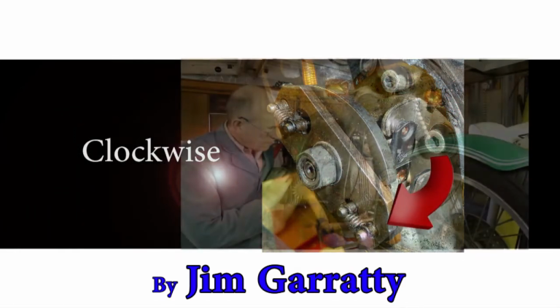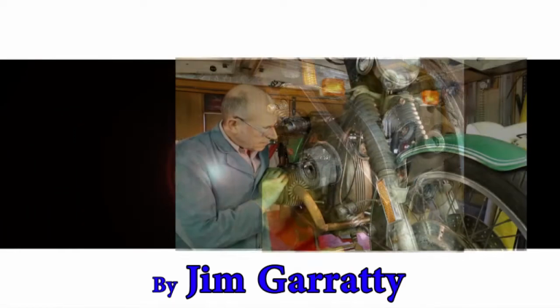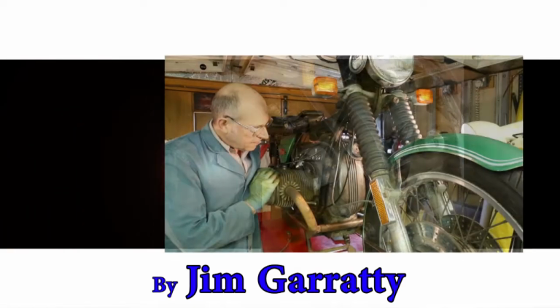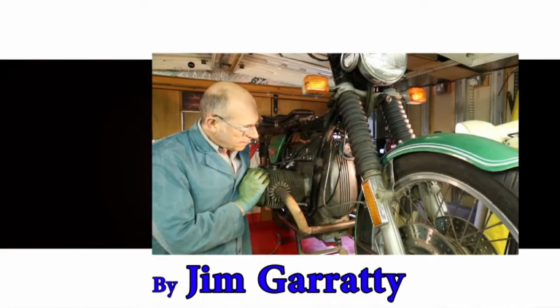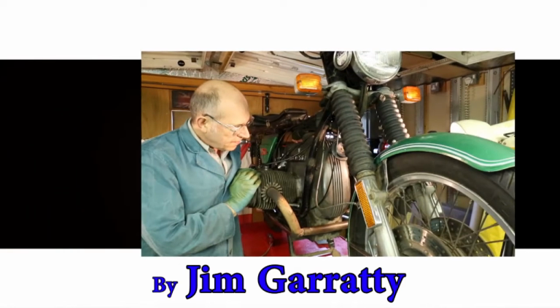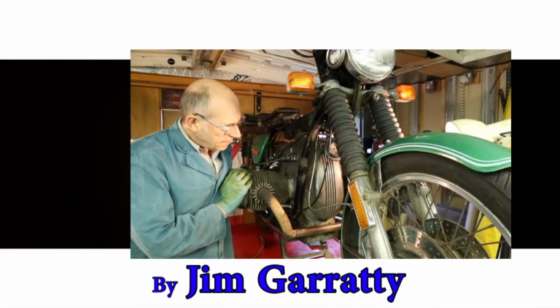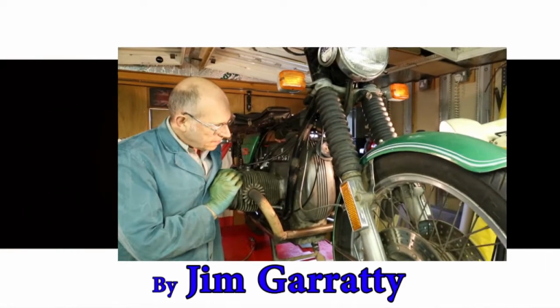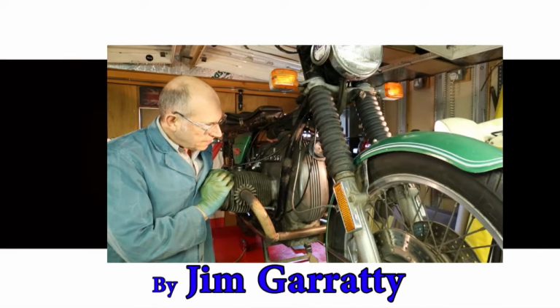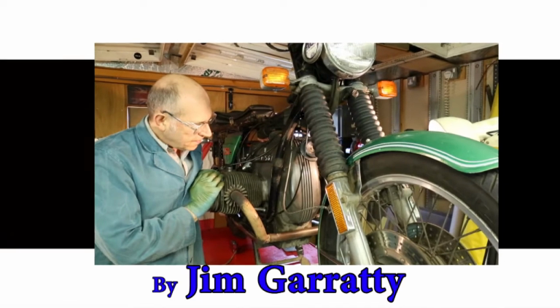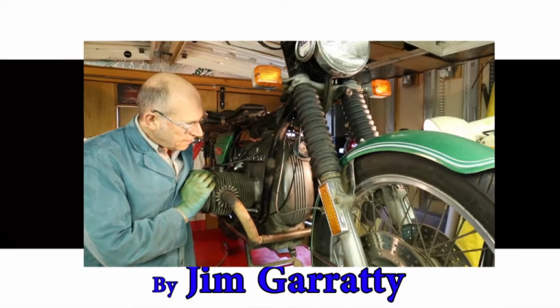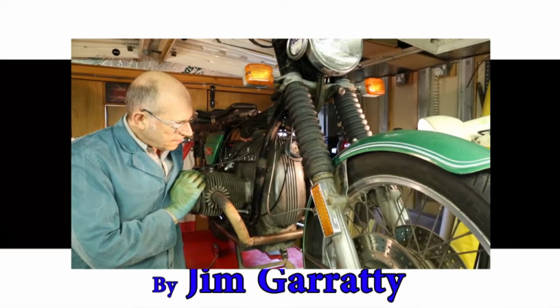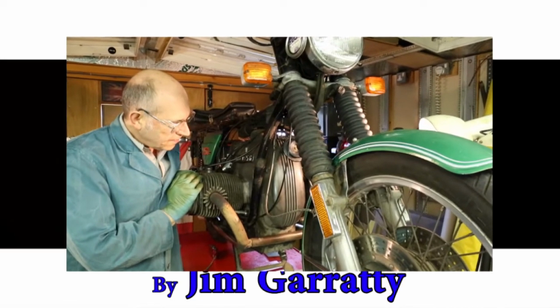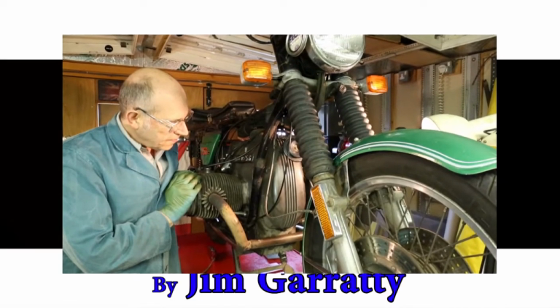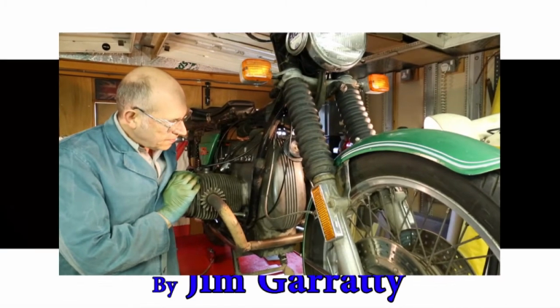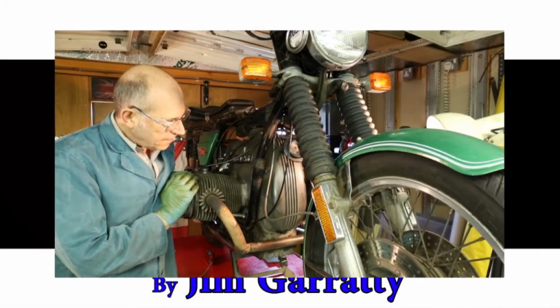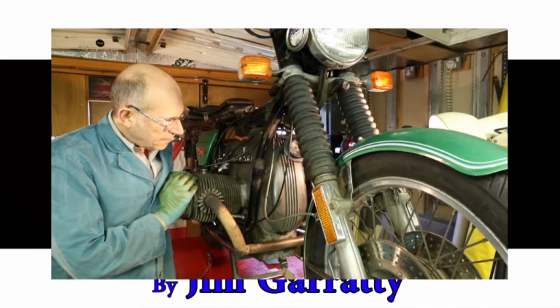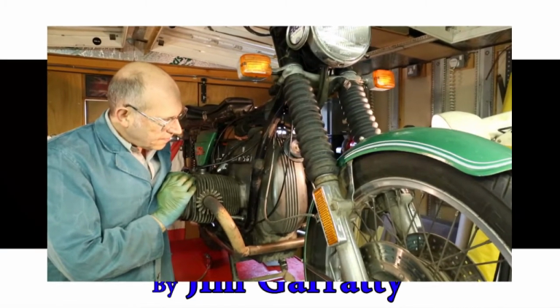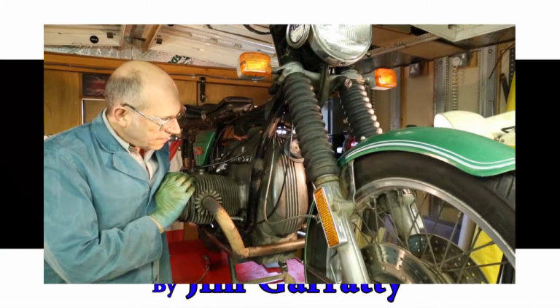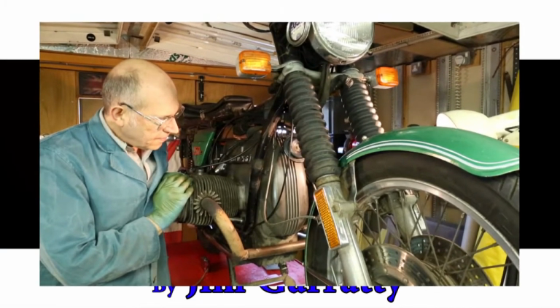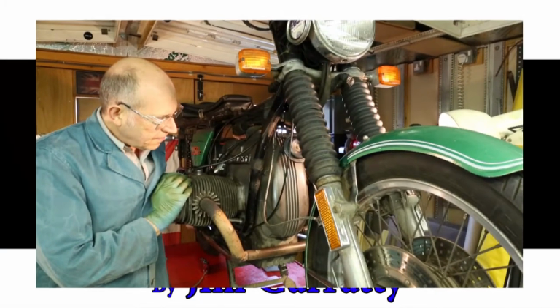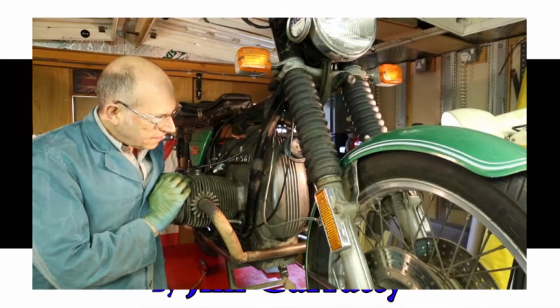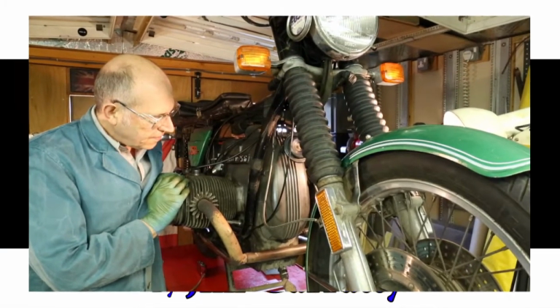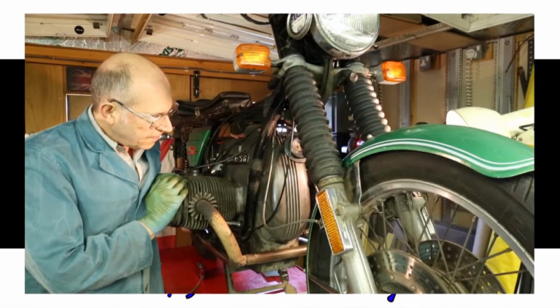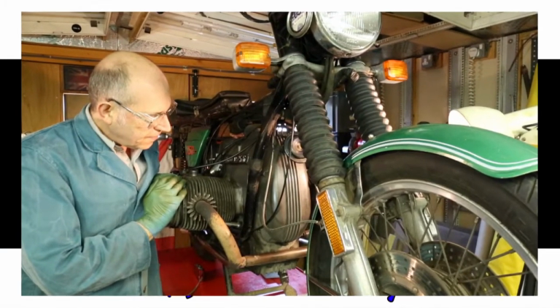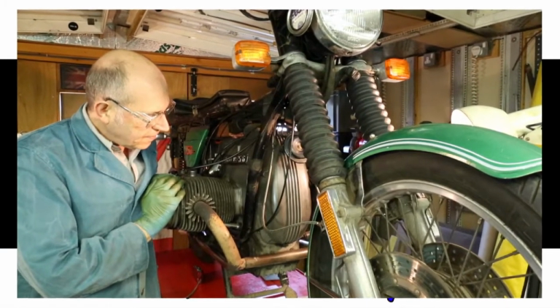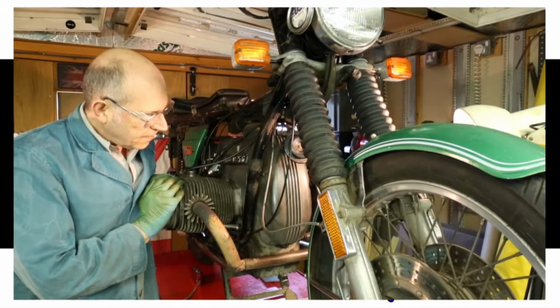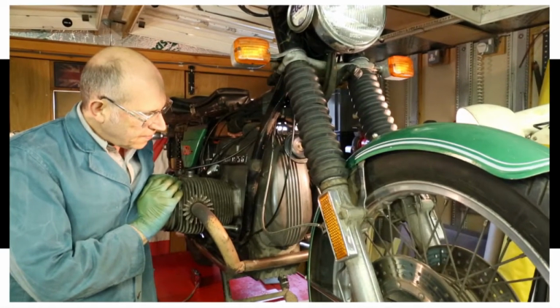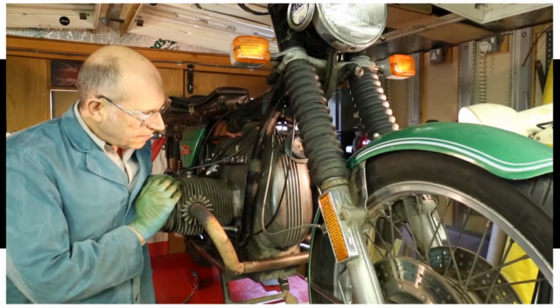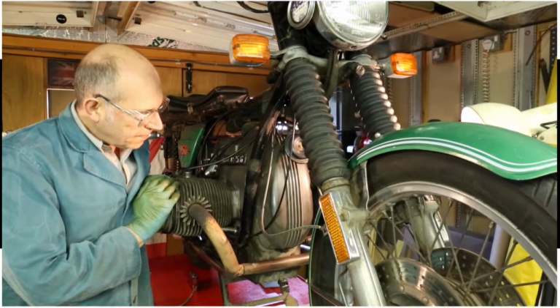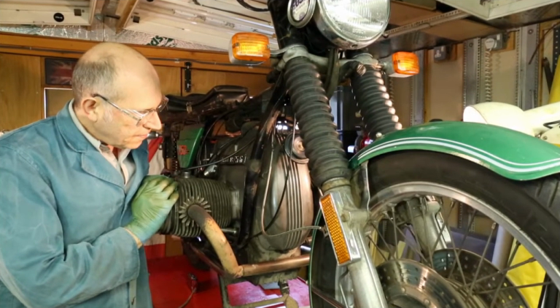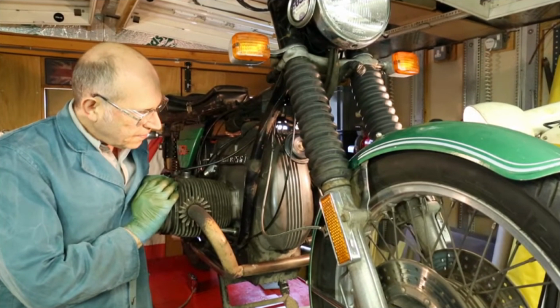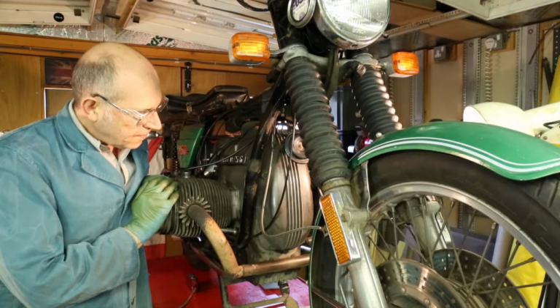Here you see me, frozen in time, looking intently at the engine. I best press play soon — I'm going to get cramp.